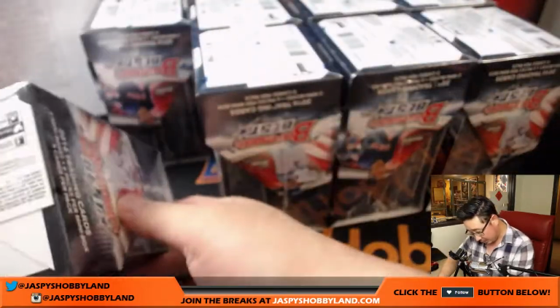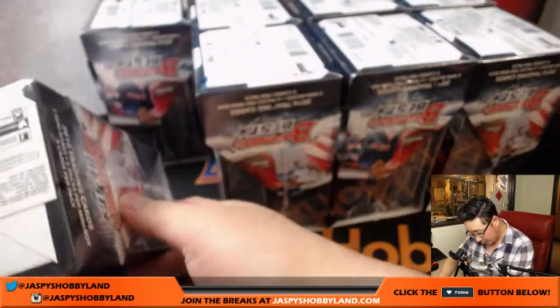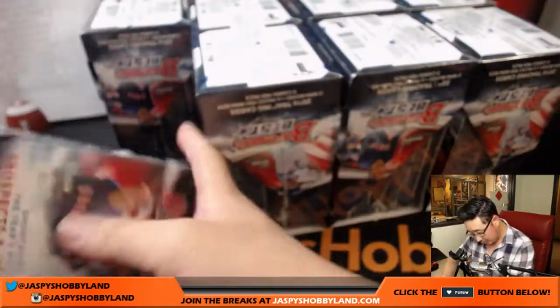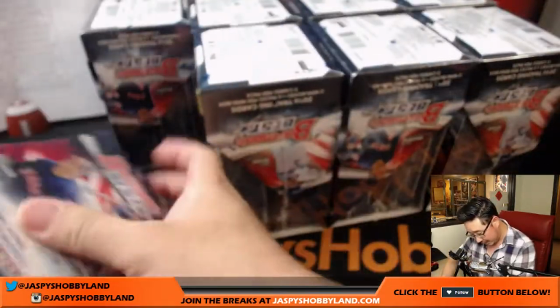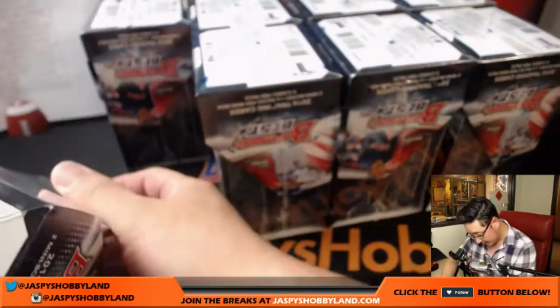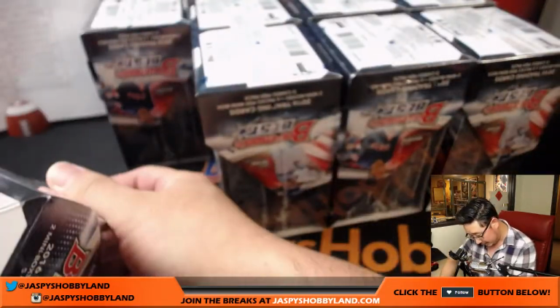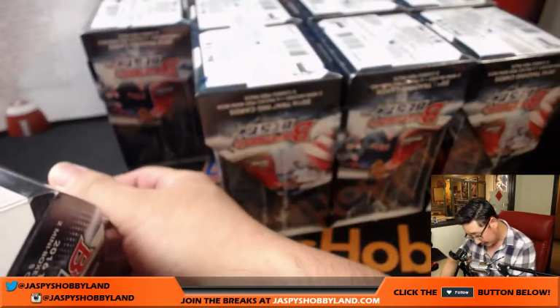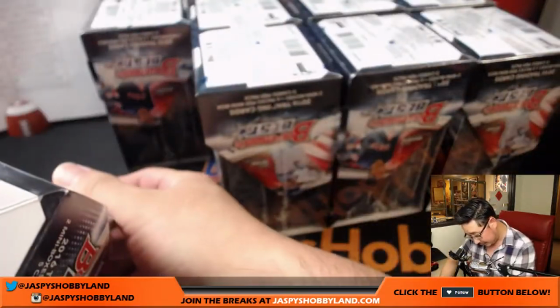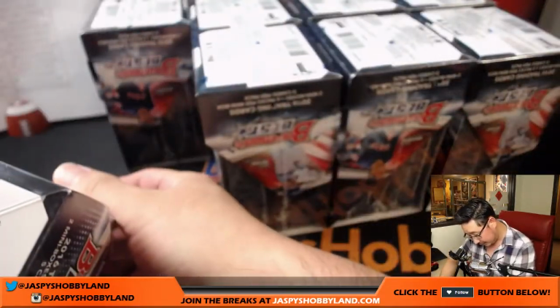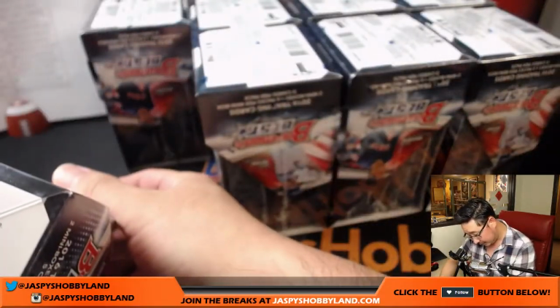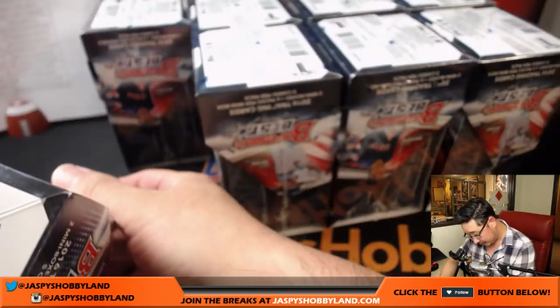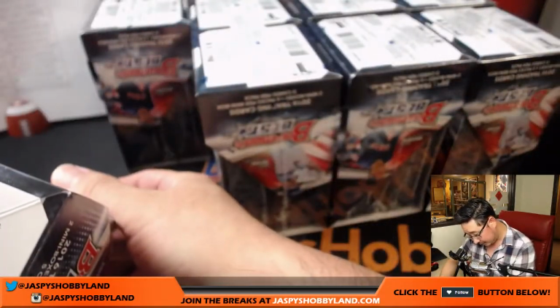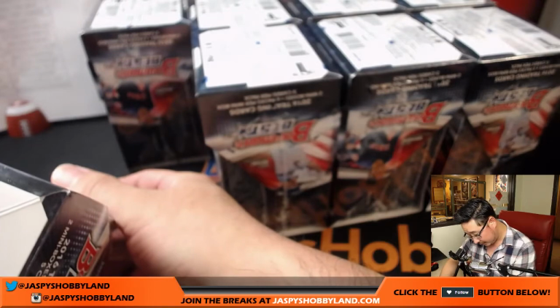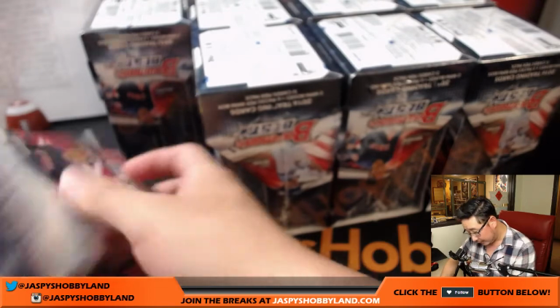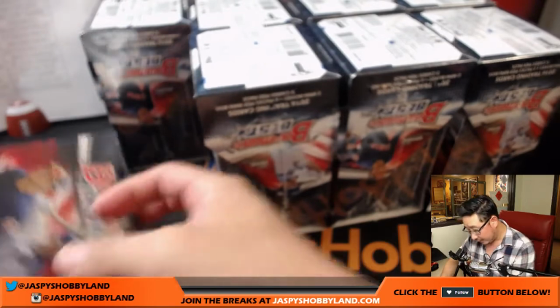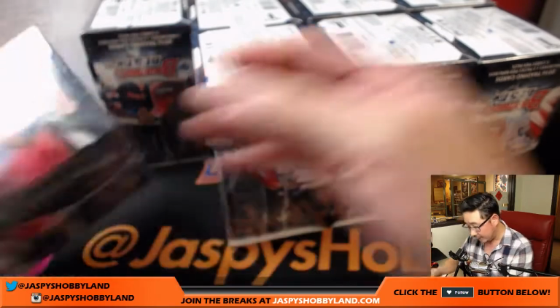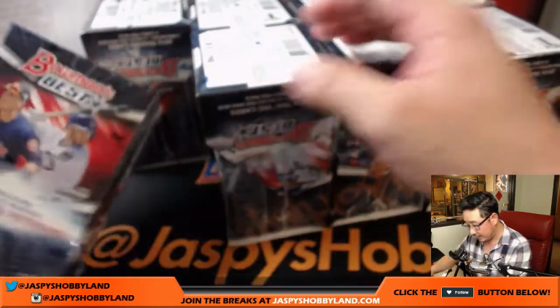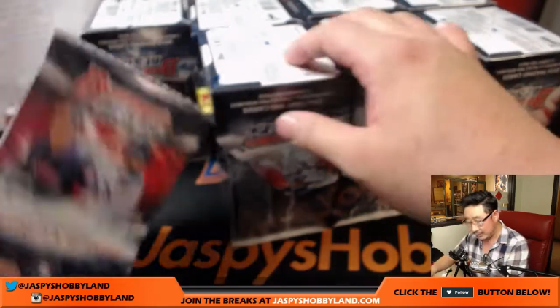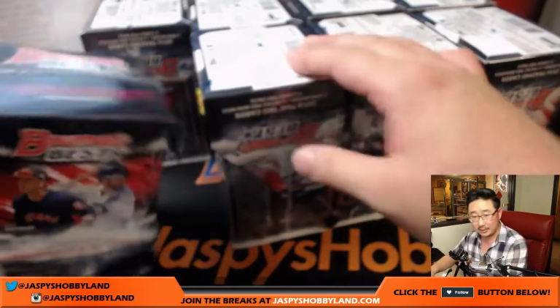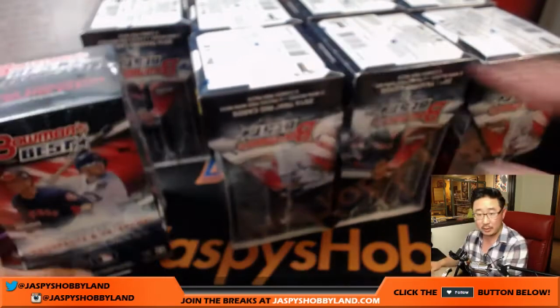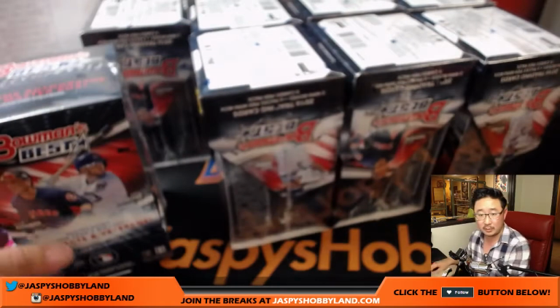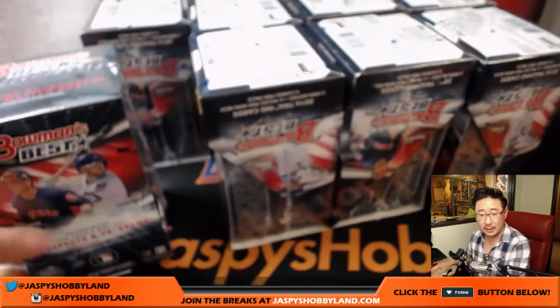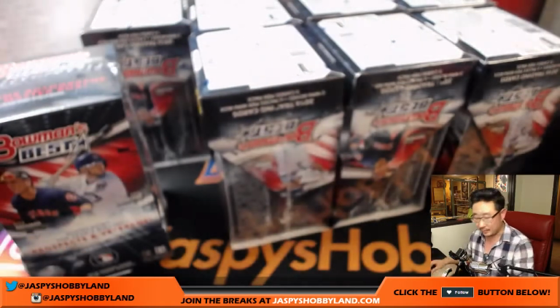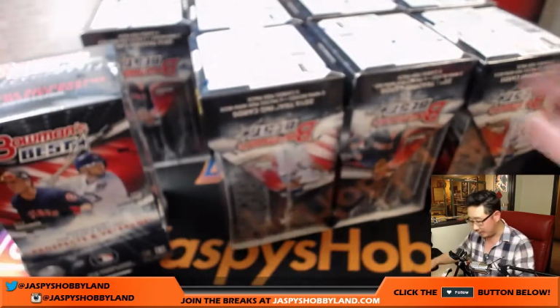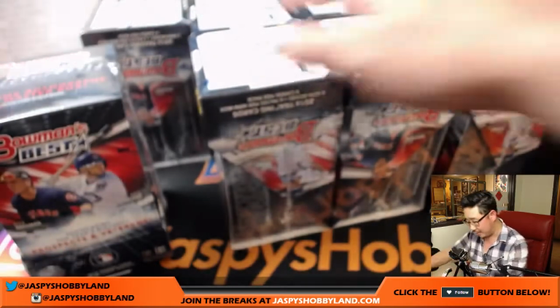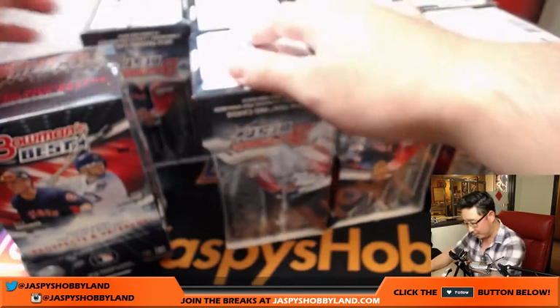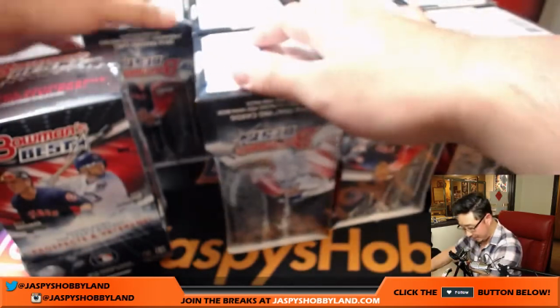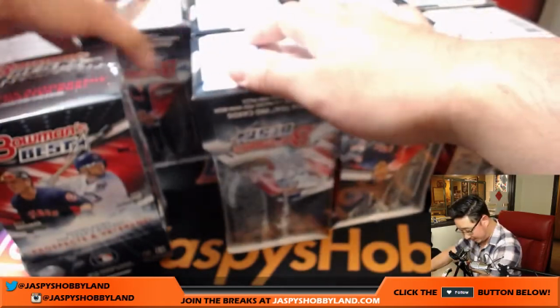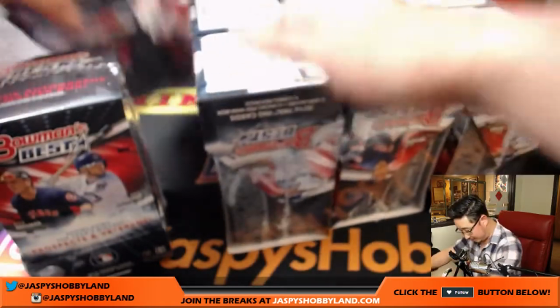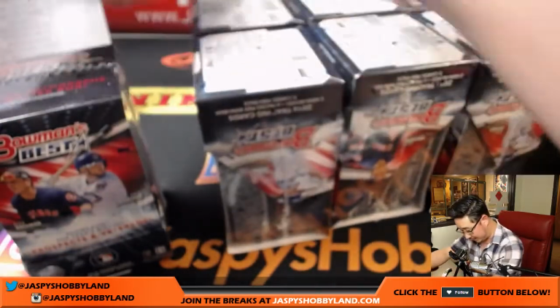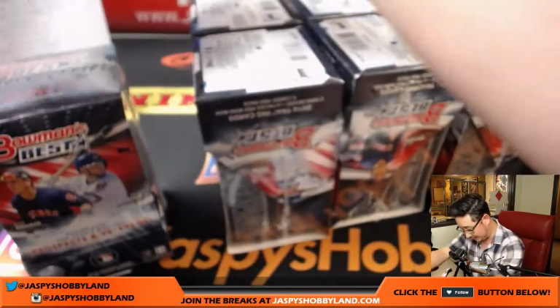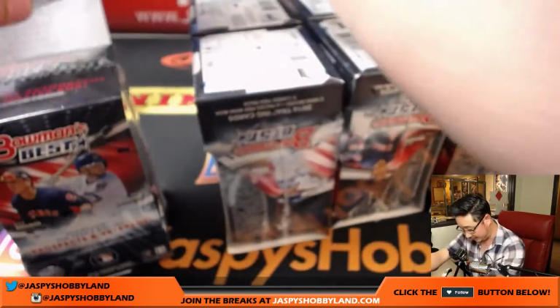Wait, this is Bowman's Best — 2016 Bowman's Best. Why do I think these boxes look different?